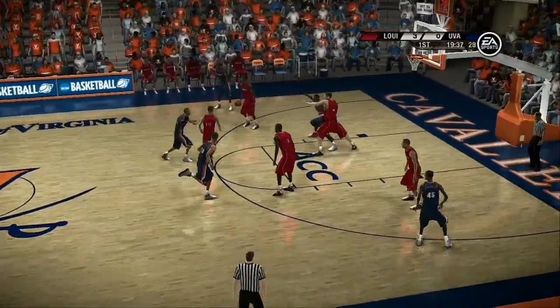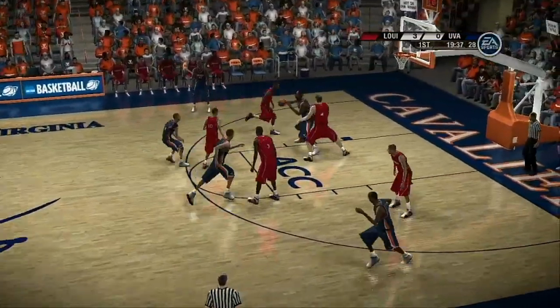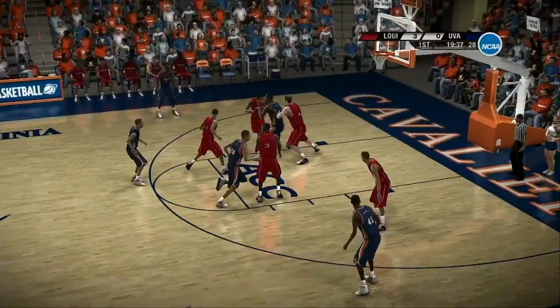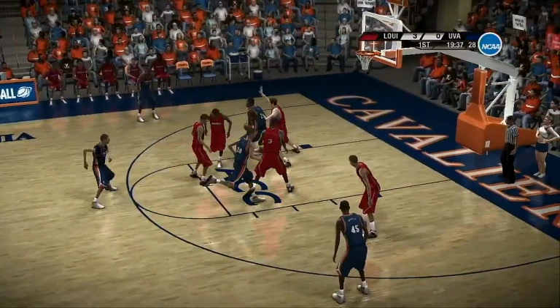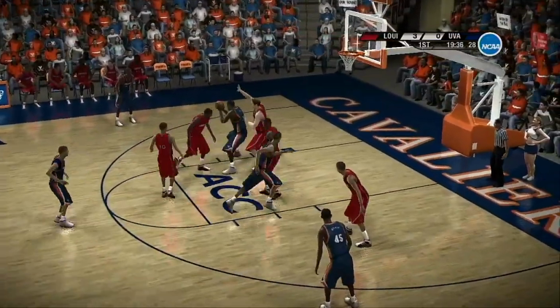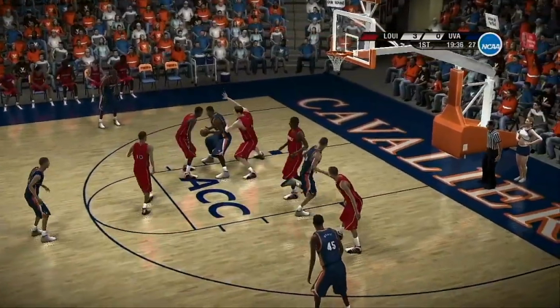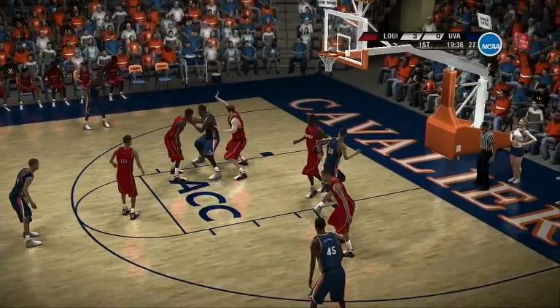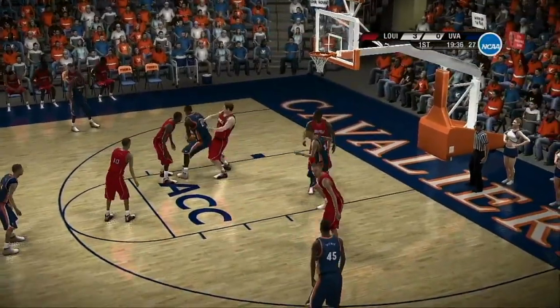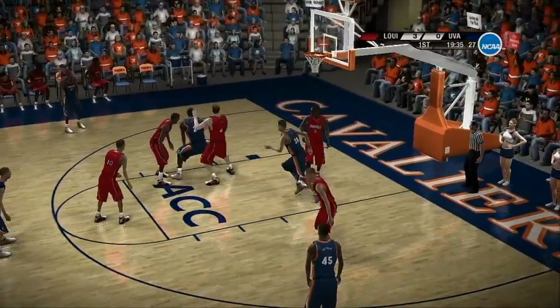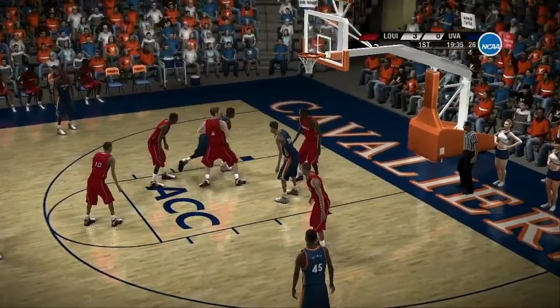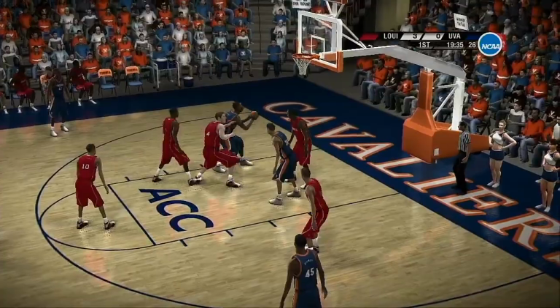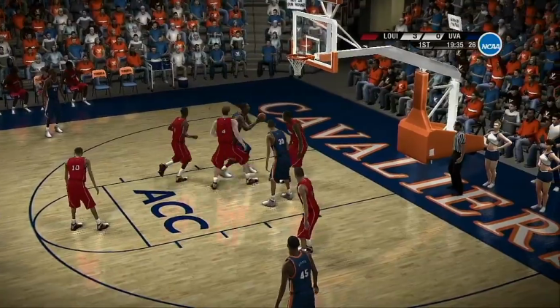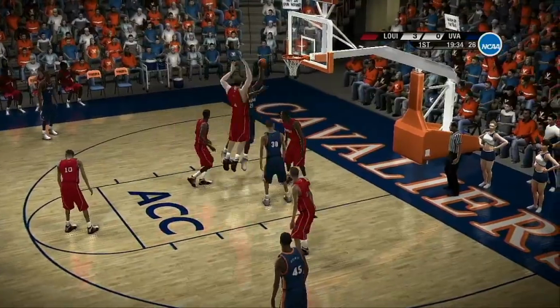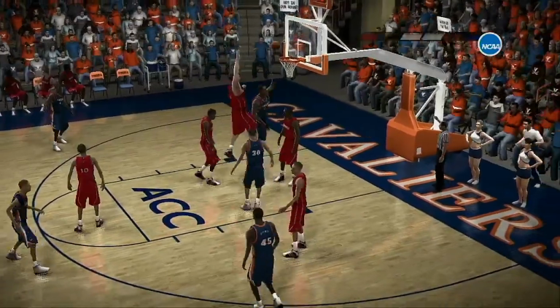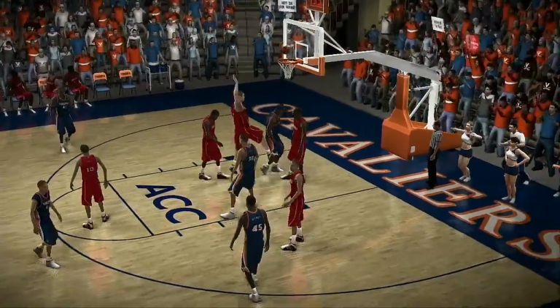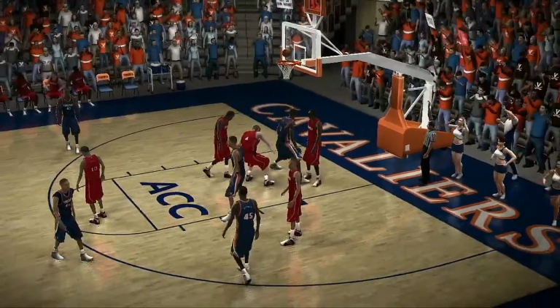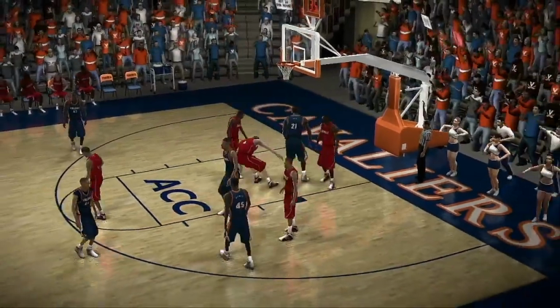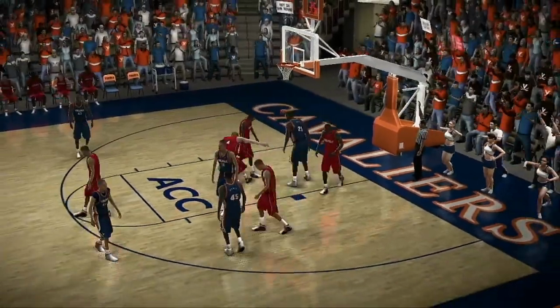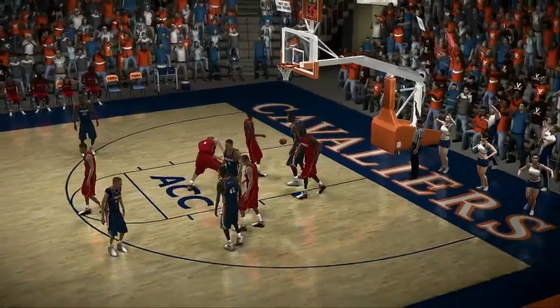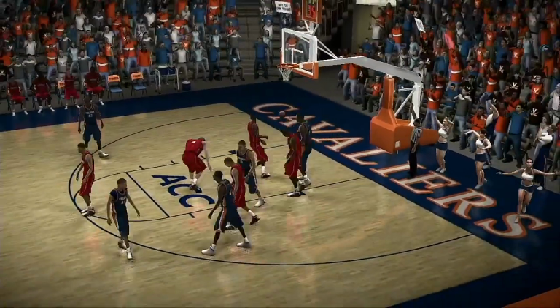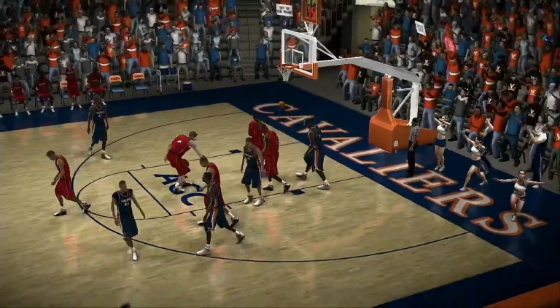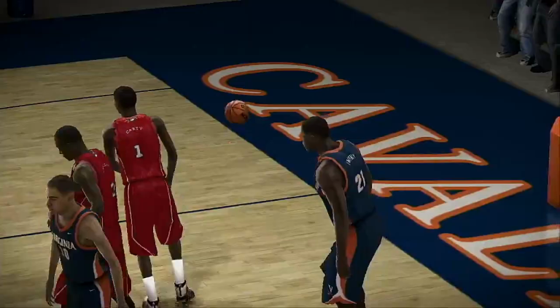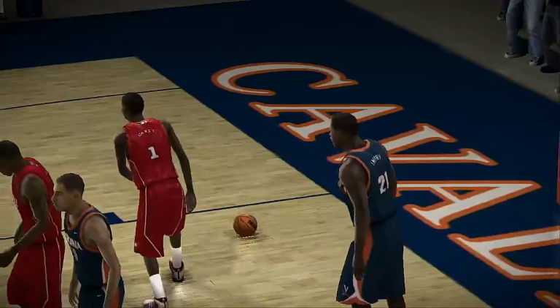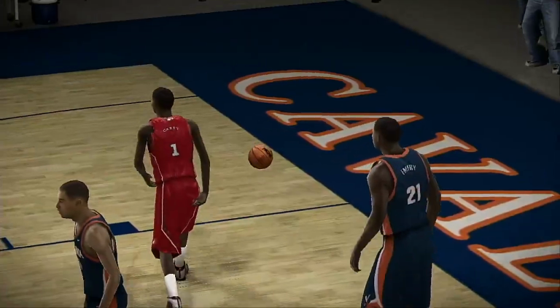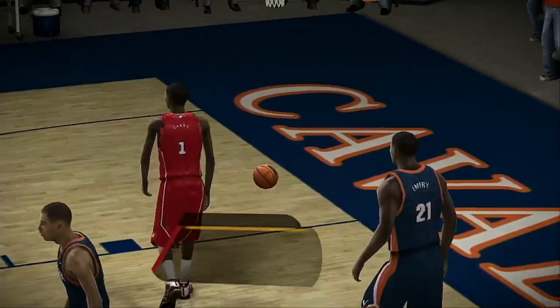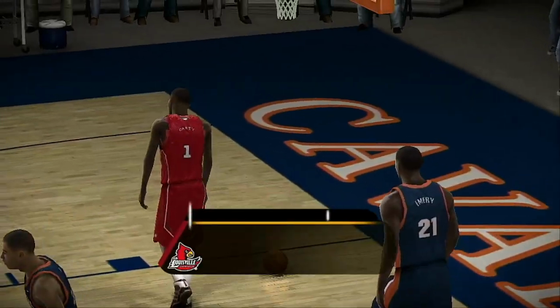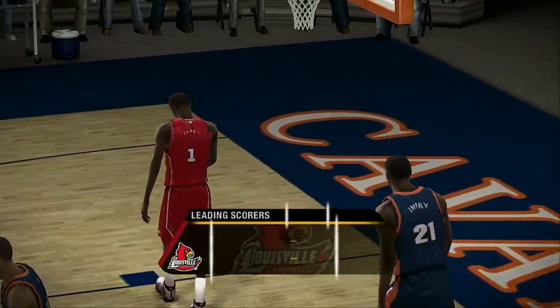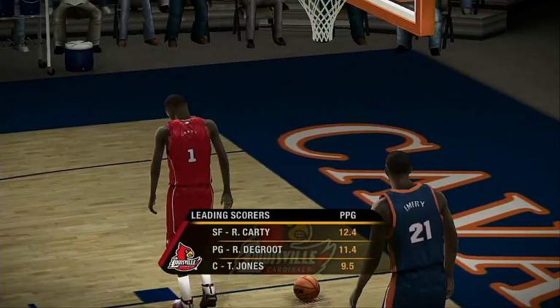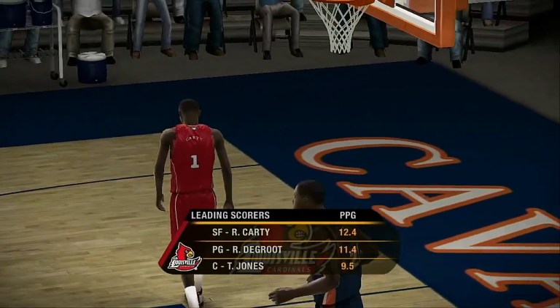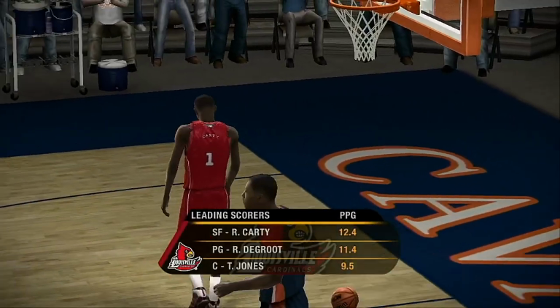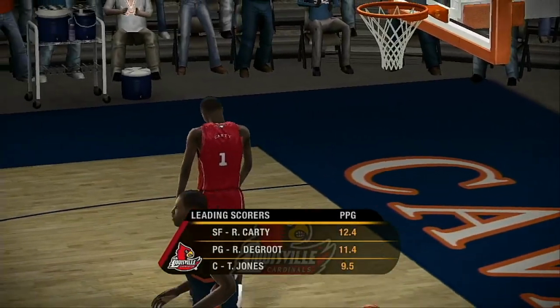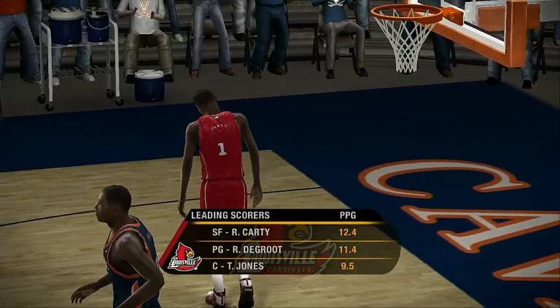They go into the low block. Oh, clinical drop step. I'll tell you, a clinical 101 on how to utilize the drop step from the low post.